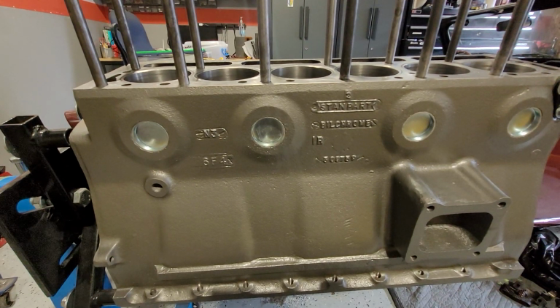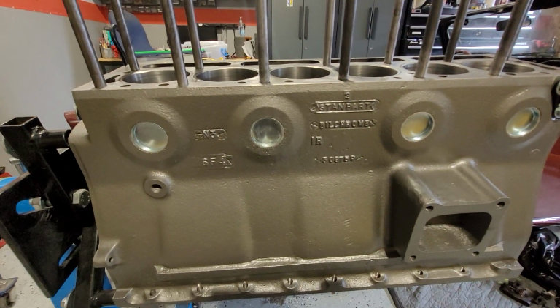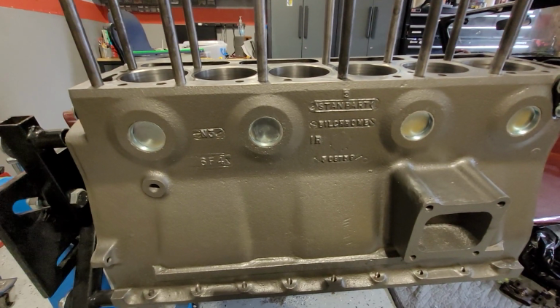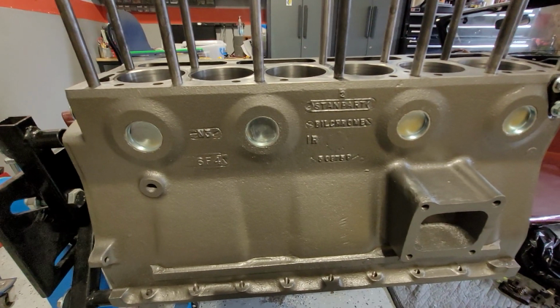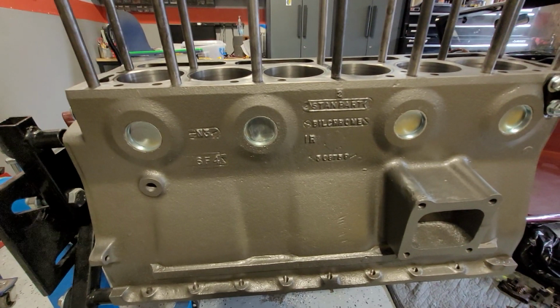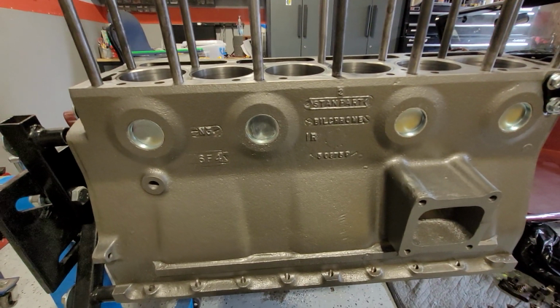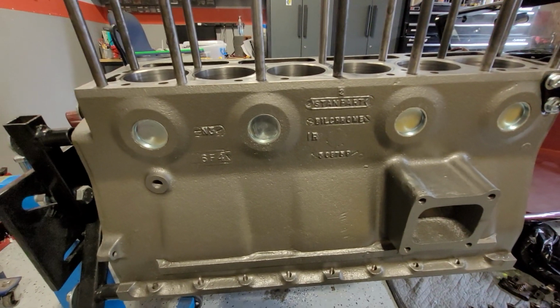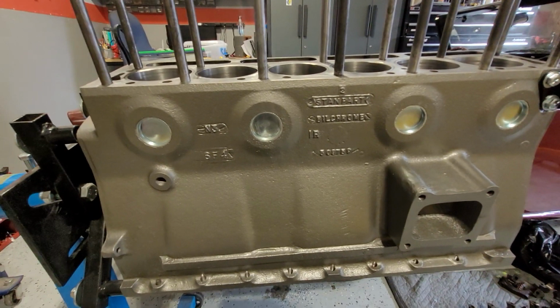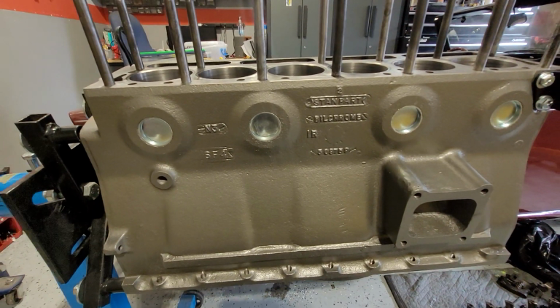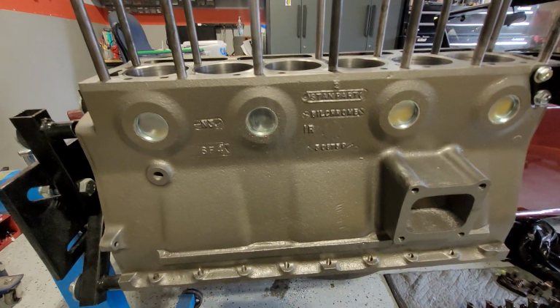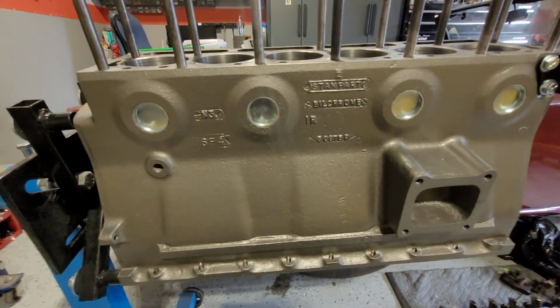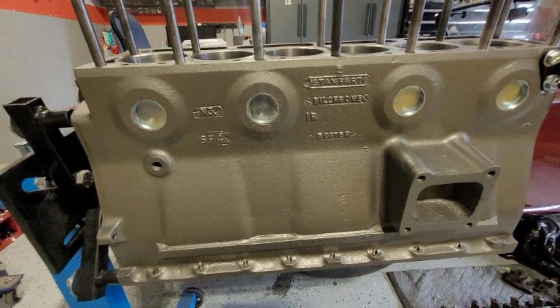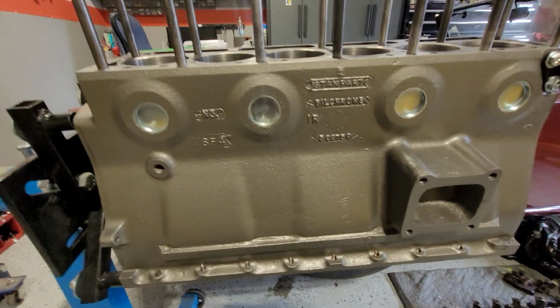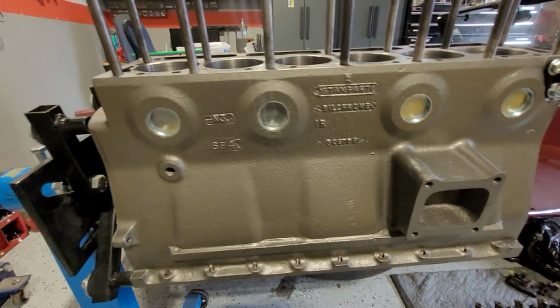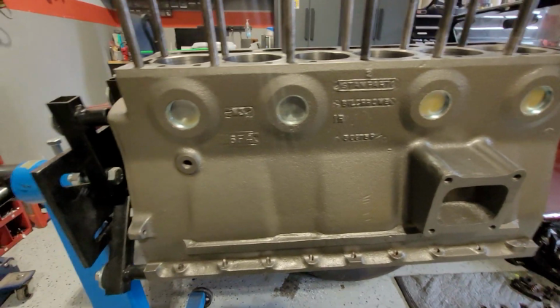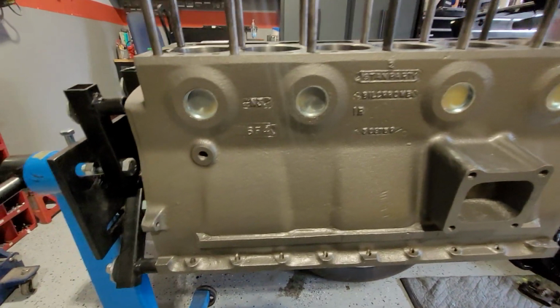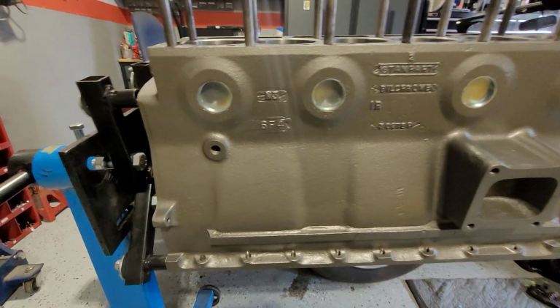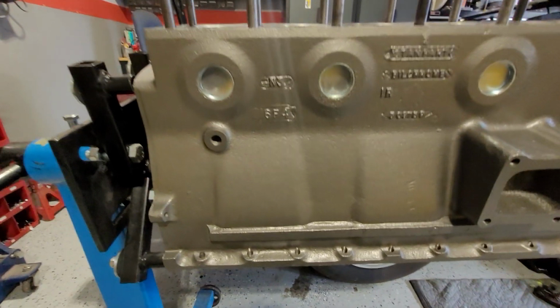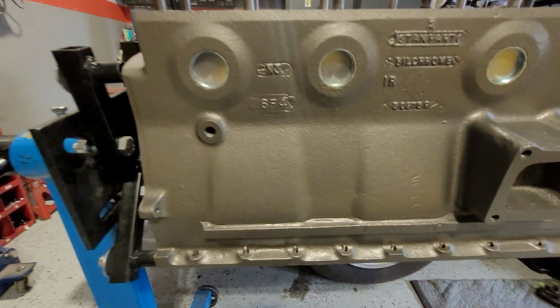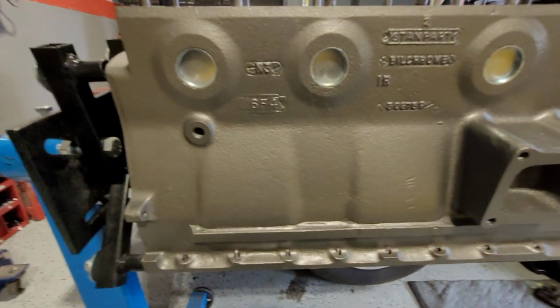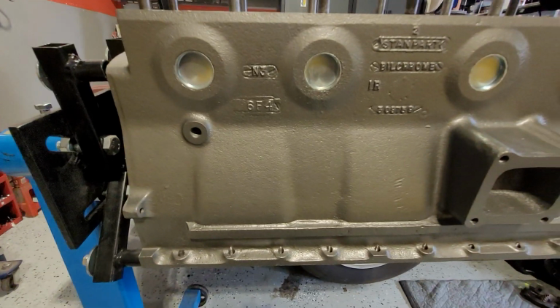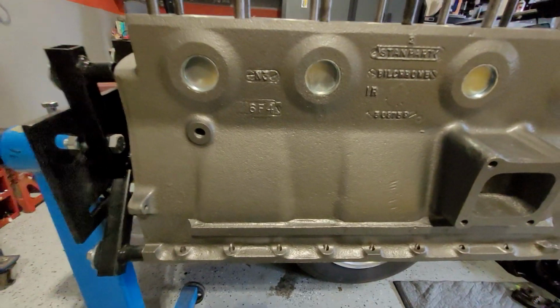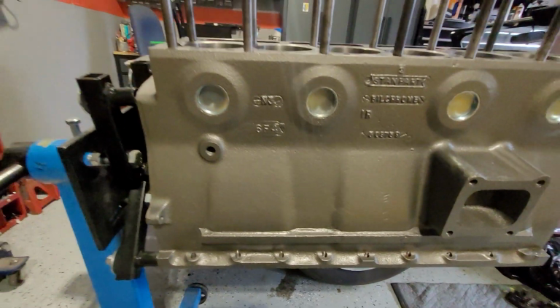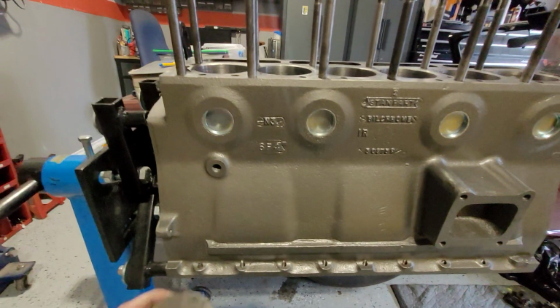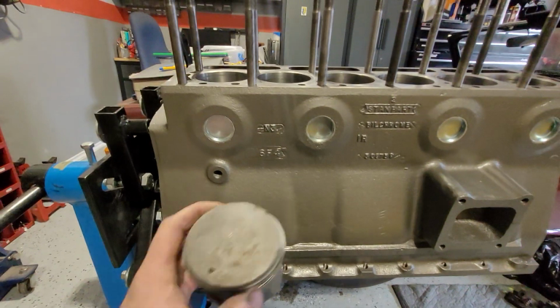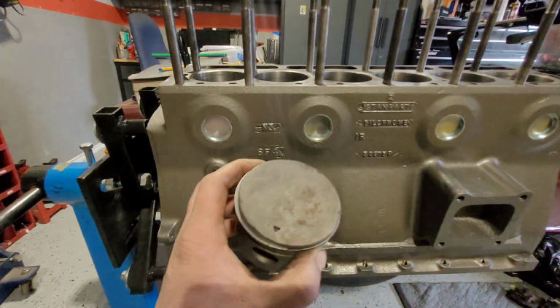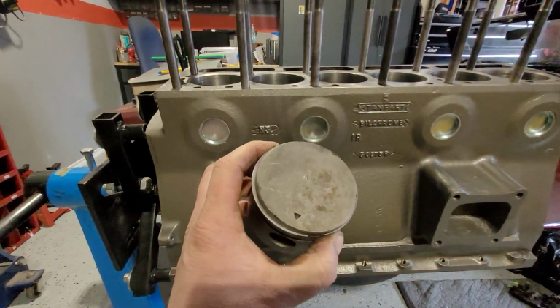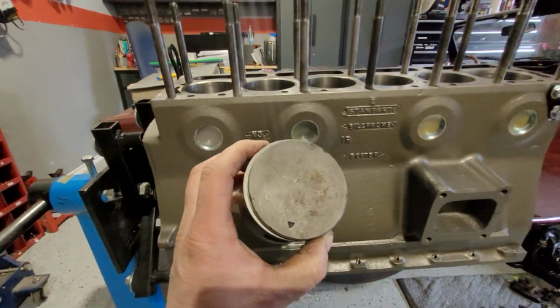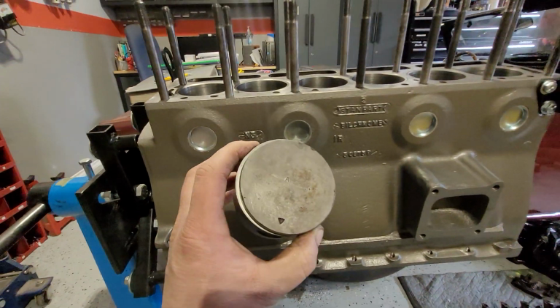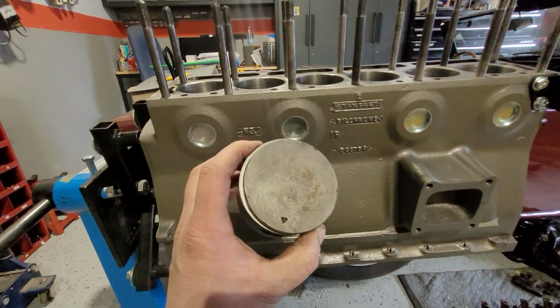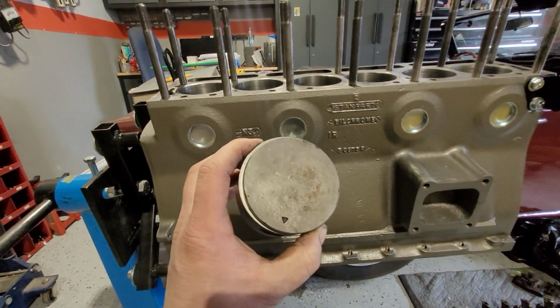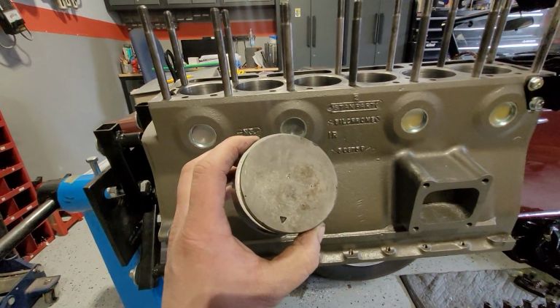Welcome to another Planet 6 parts video. In today's video I want to talk a little bit about piston heads.